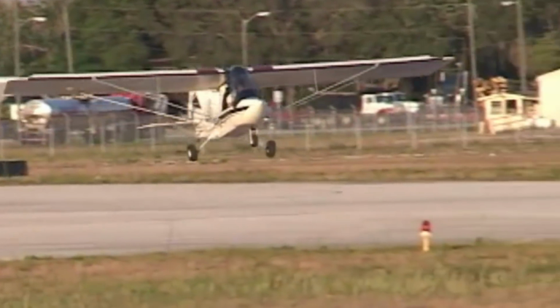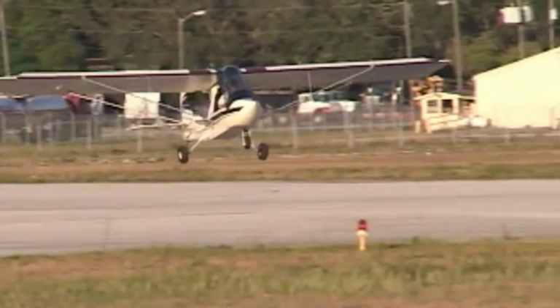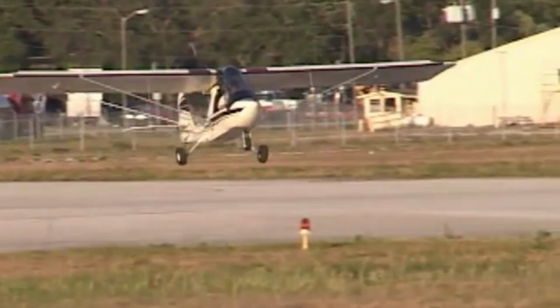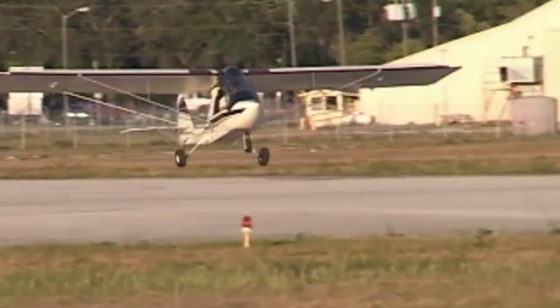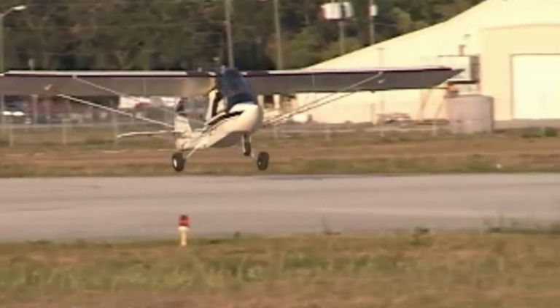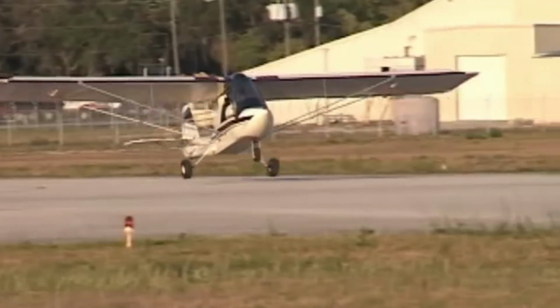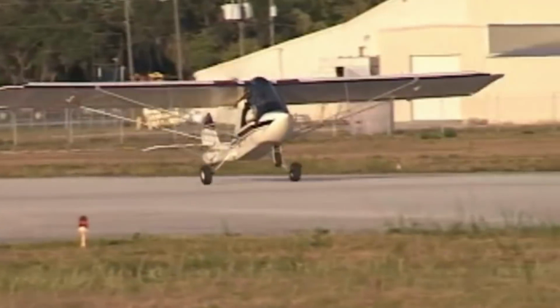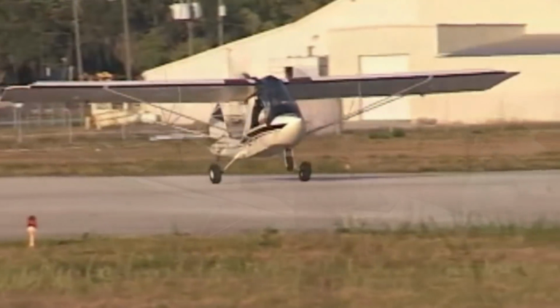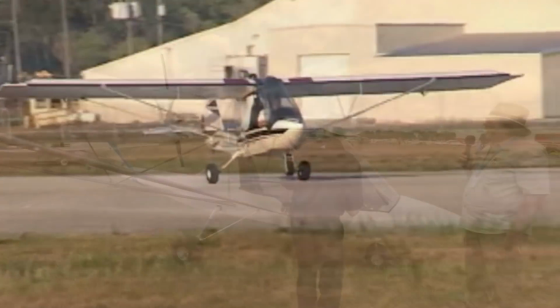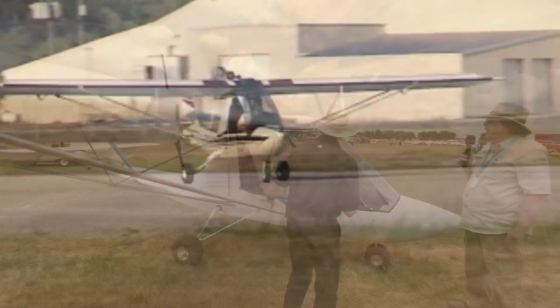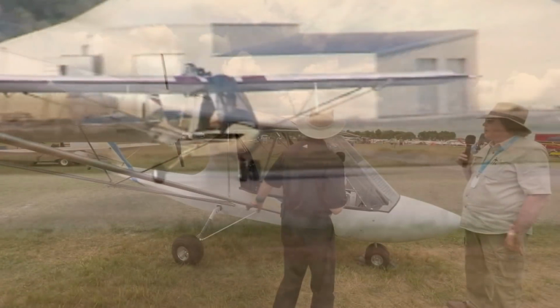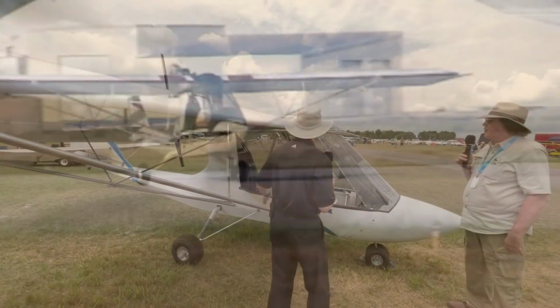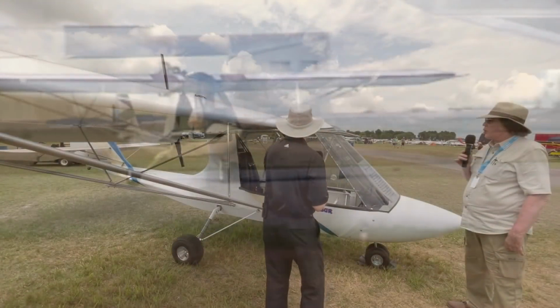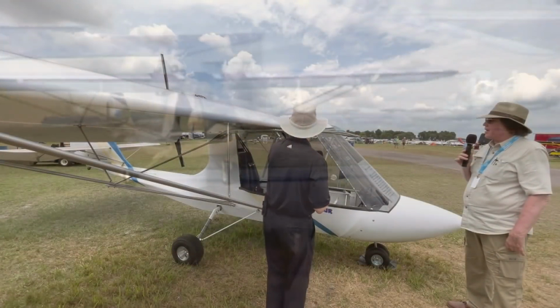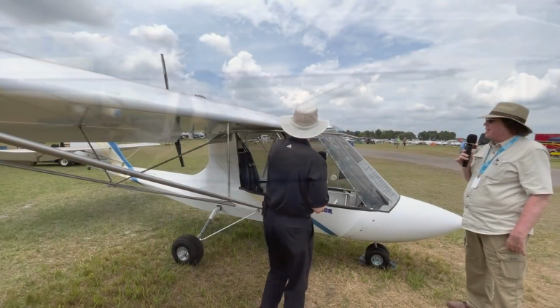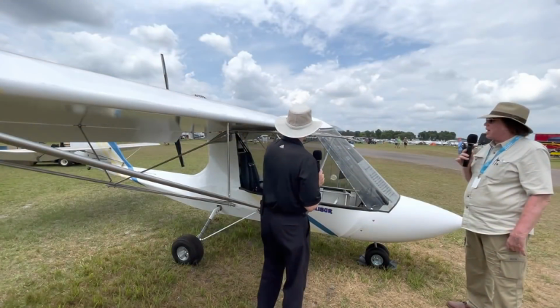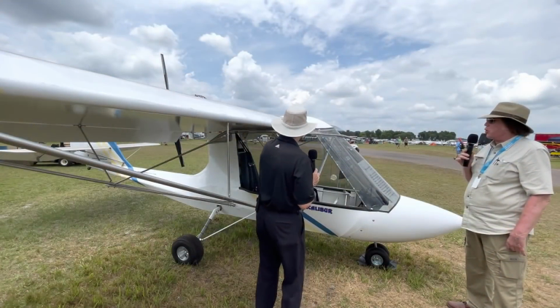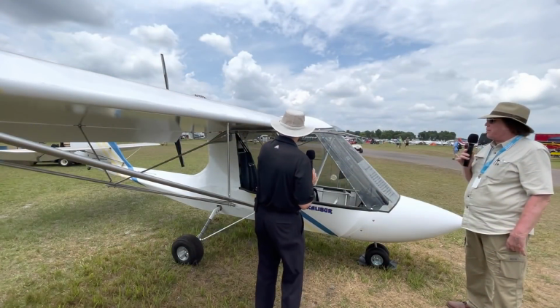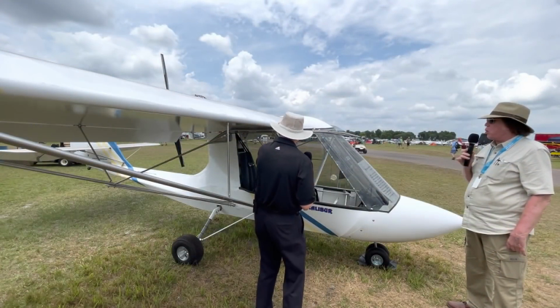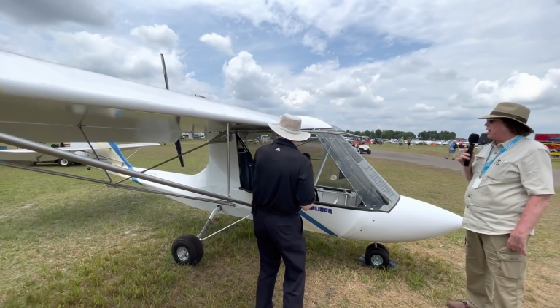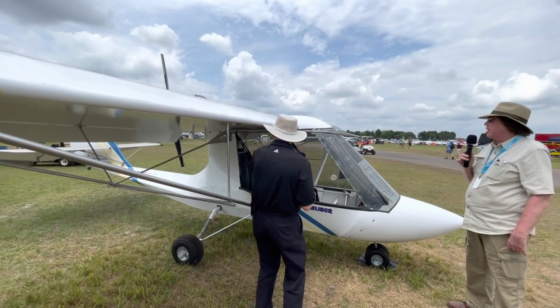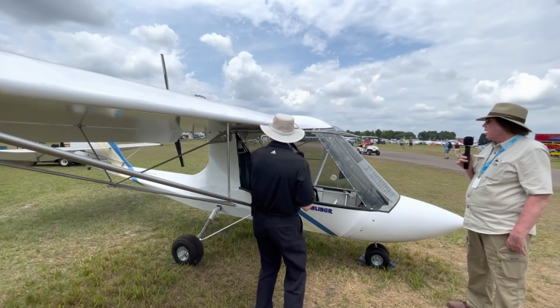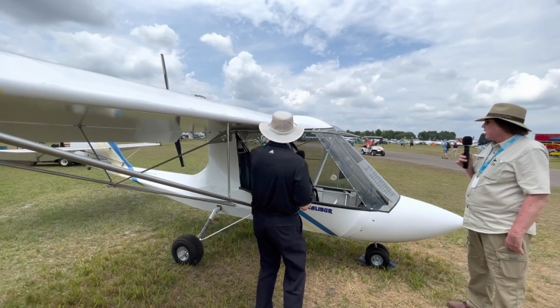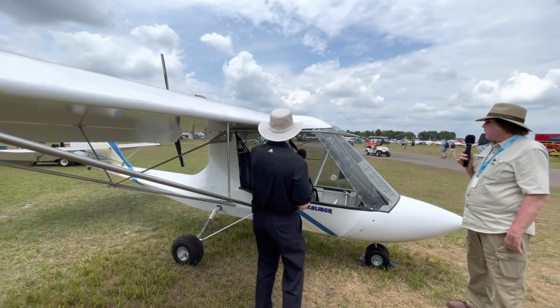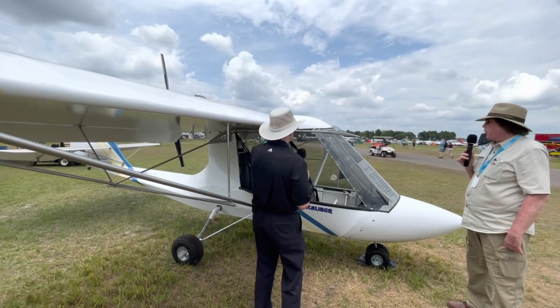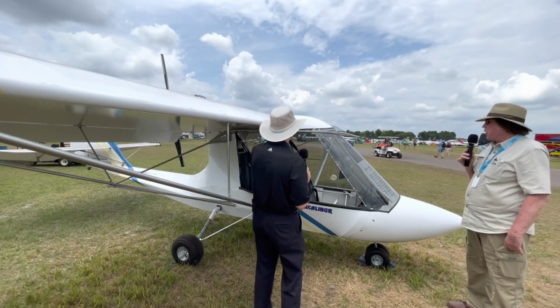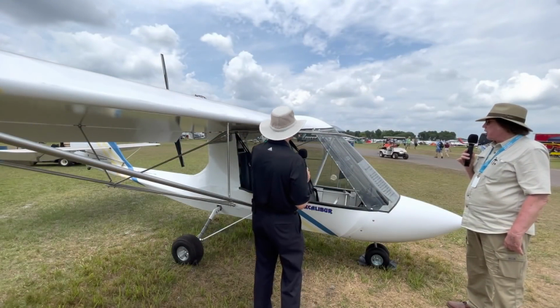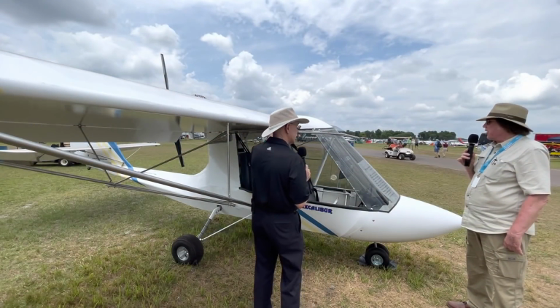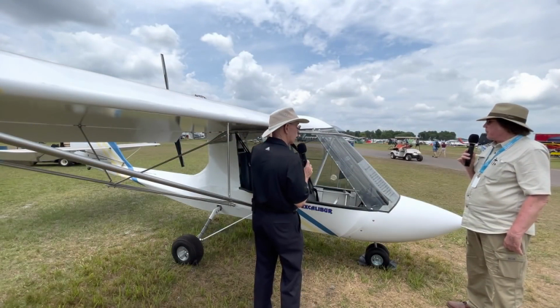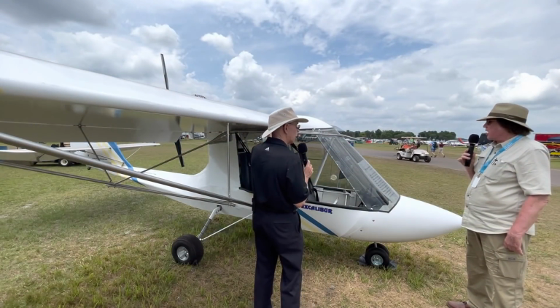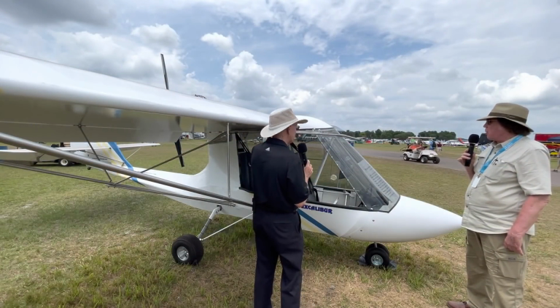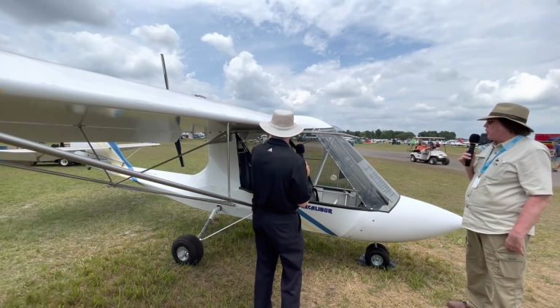The door kit would be an option, and they can make the doors any size or shape they want. Same with the windshield — they can make that smaller.